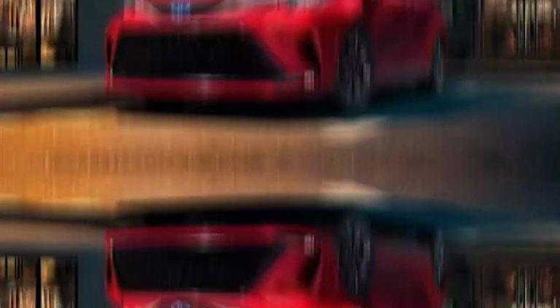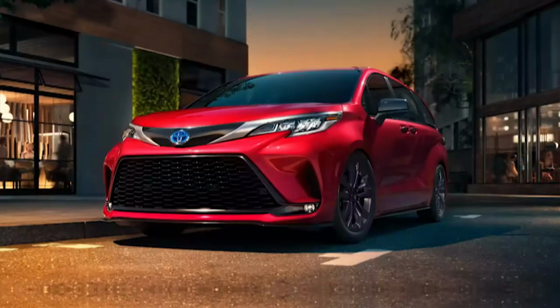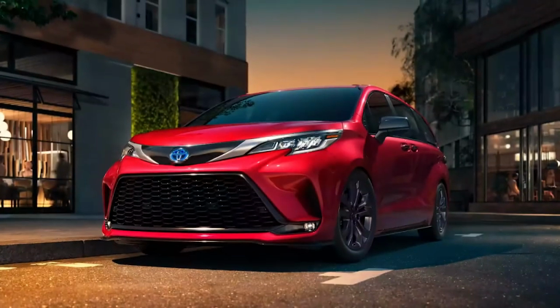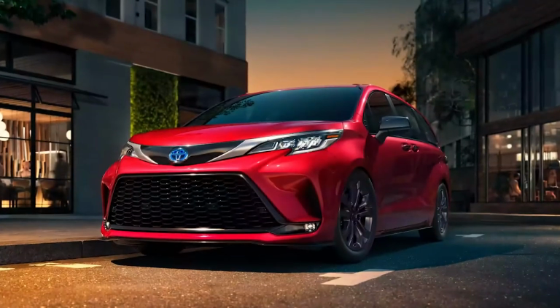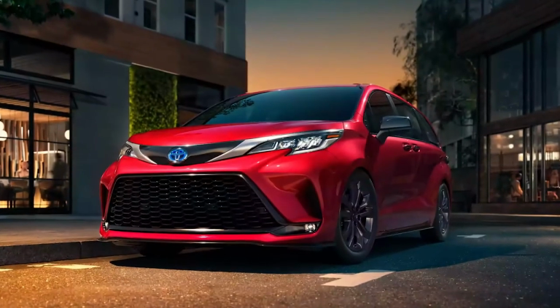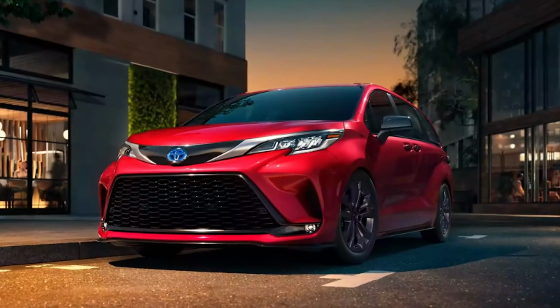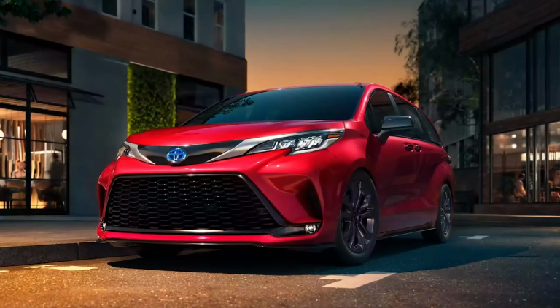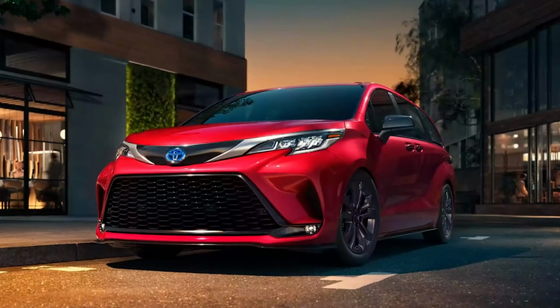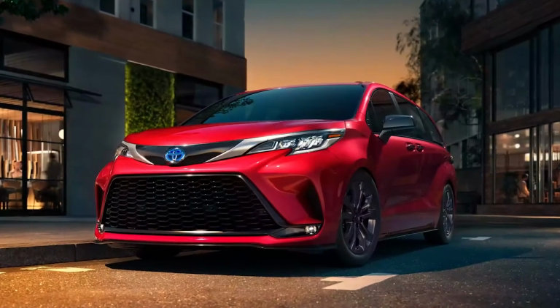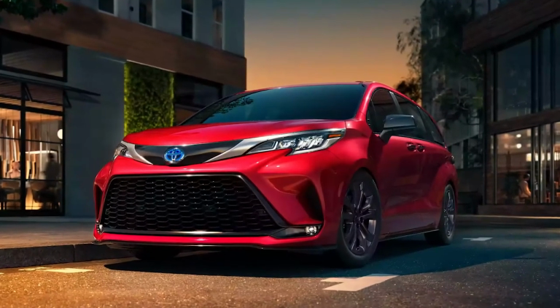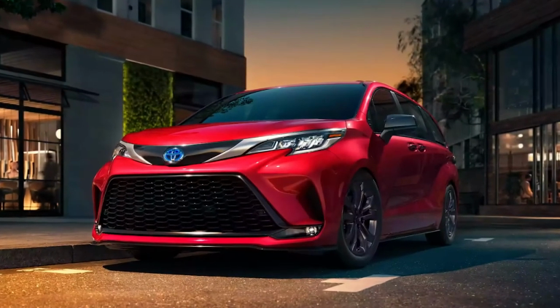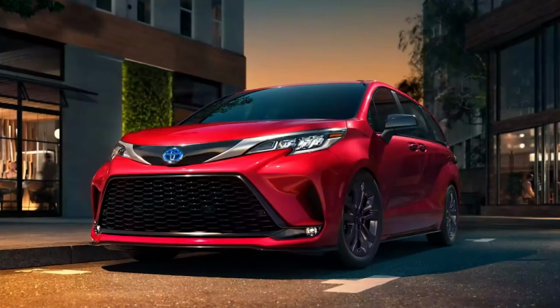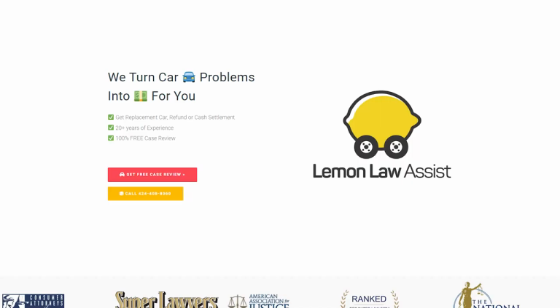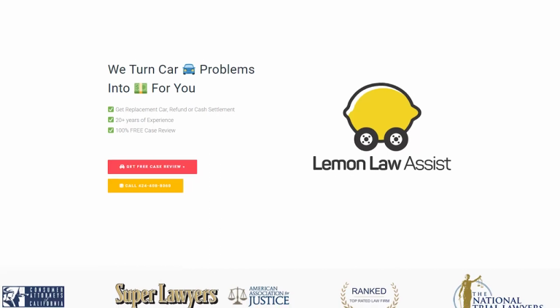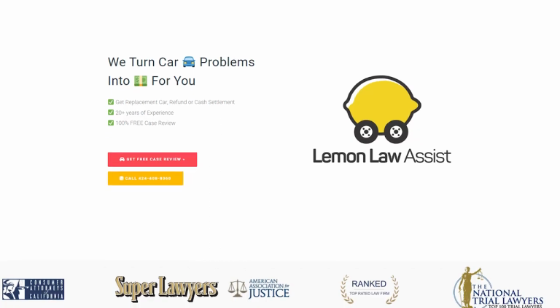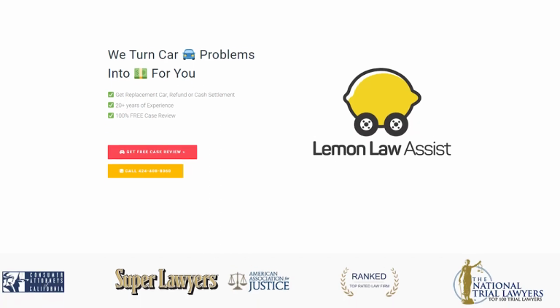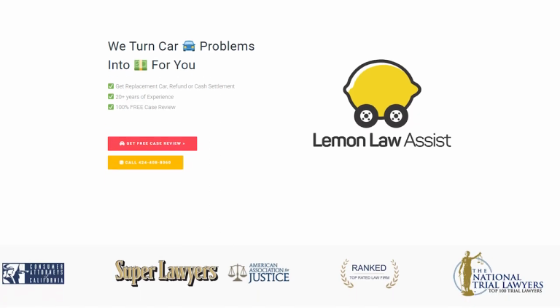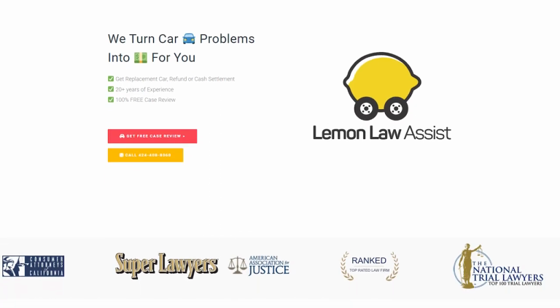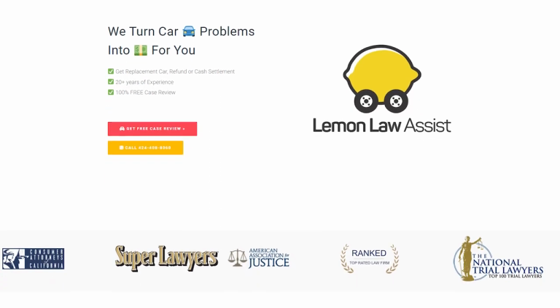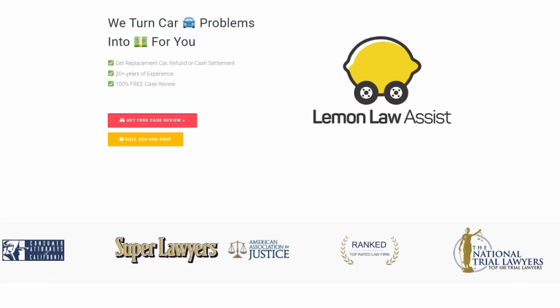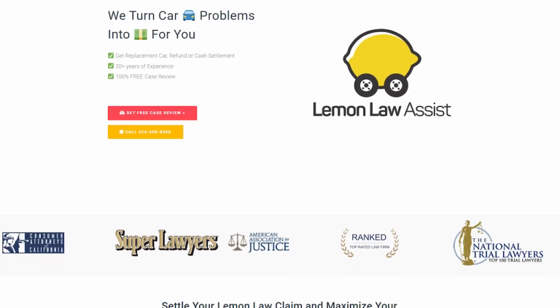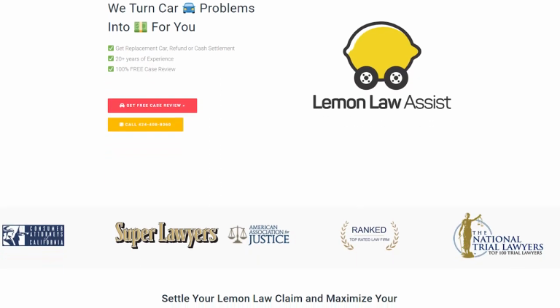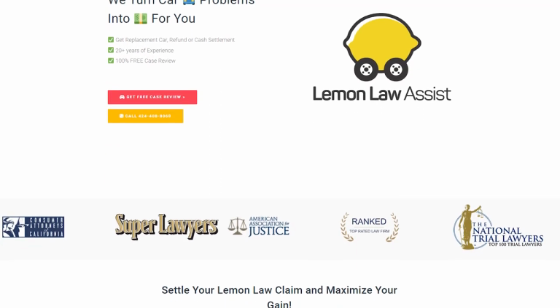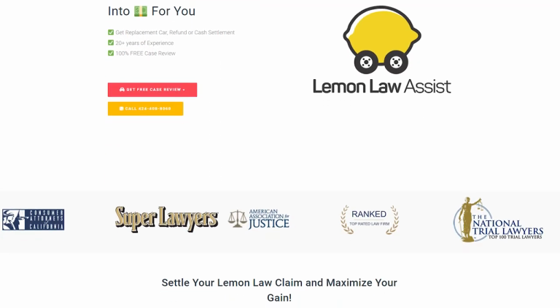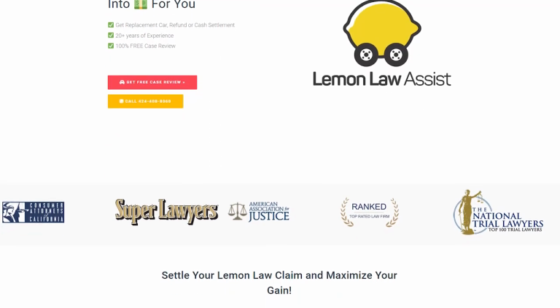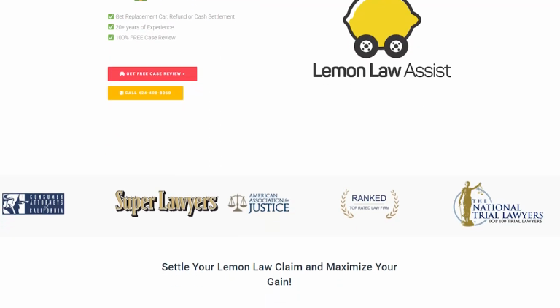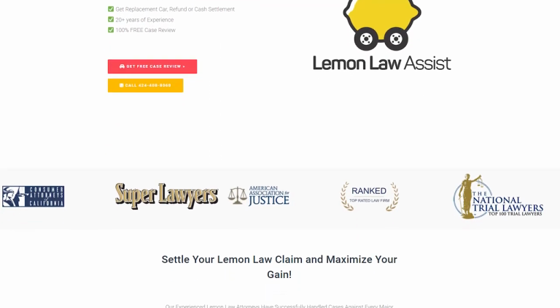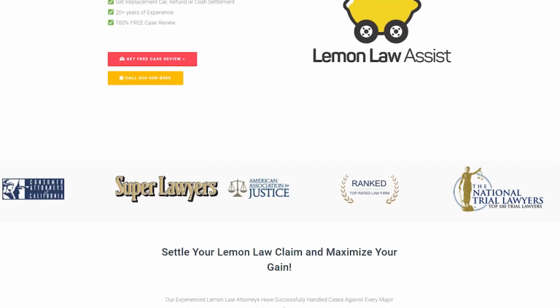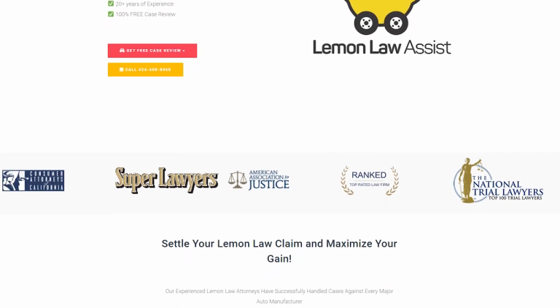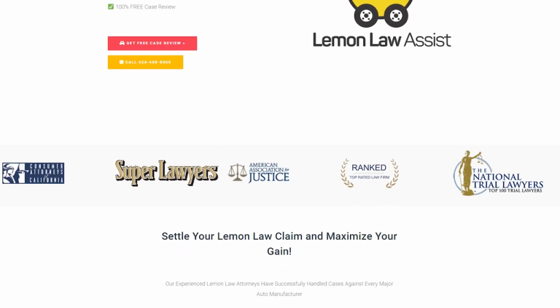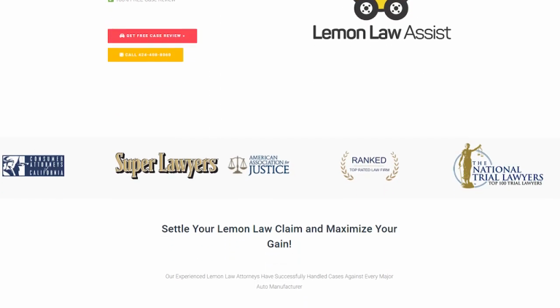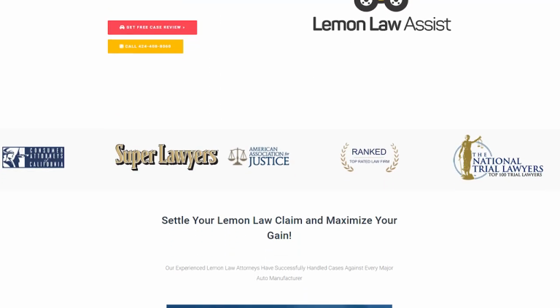If your Toyota Sienna has steering issues, don't worry — Lemon Law Assist is here to help. You just have to click the link in the description box to get a free review of your vehicle.